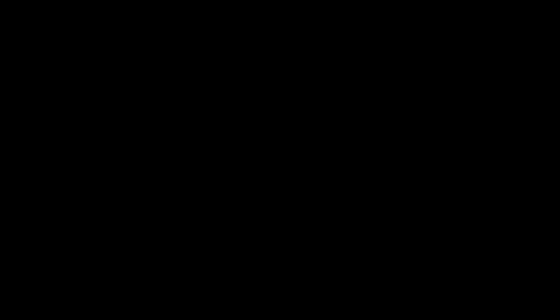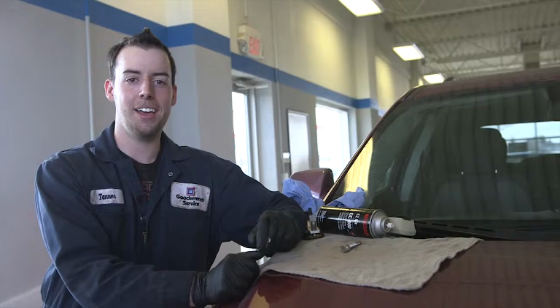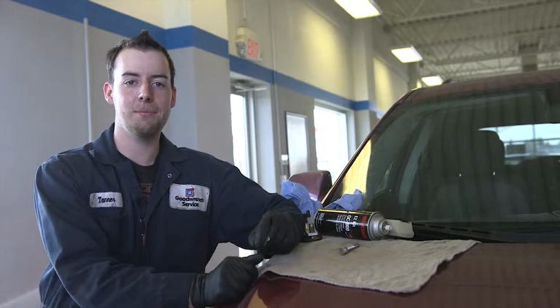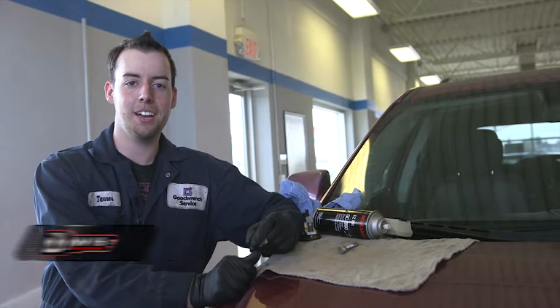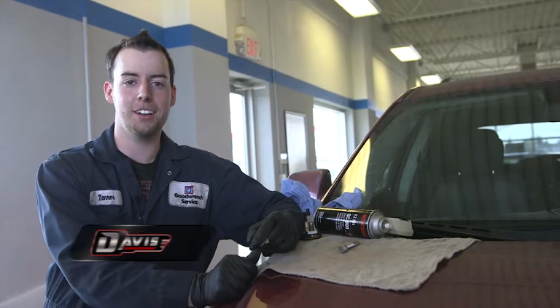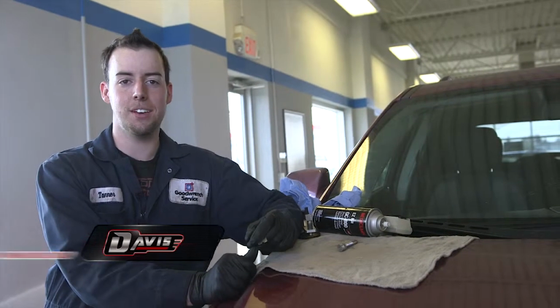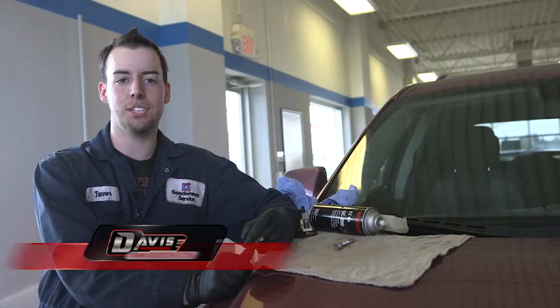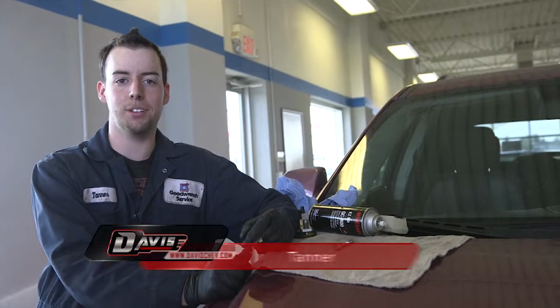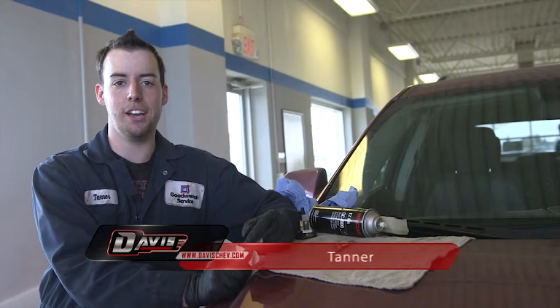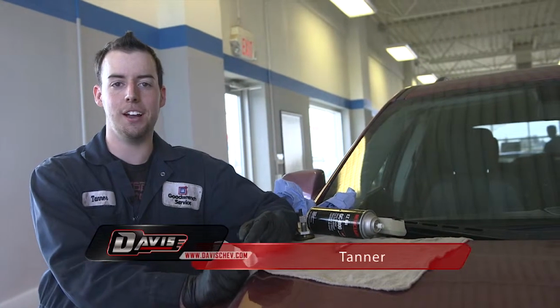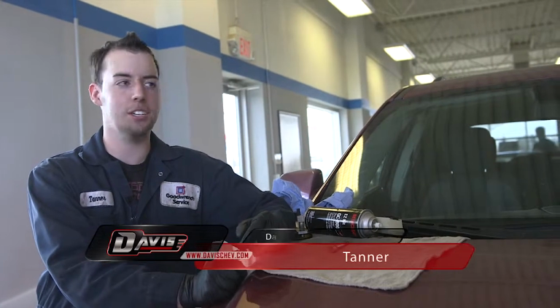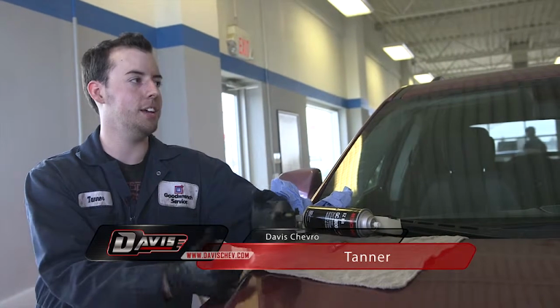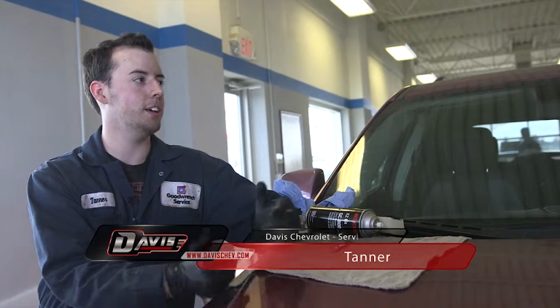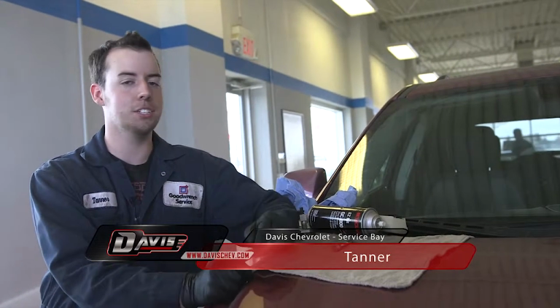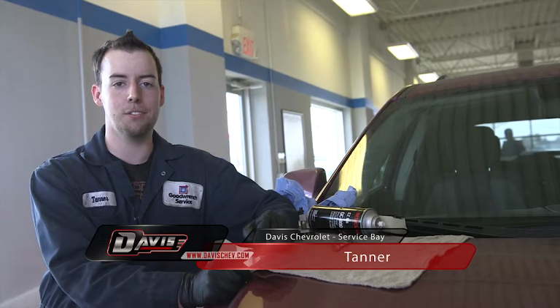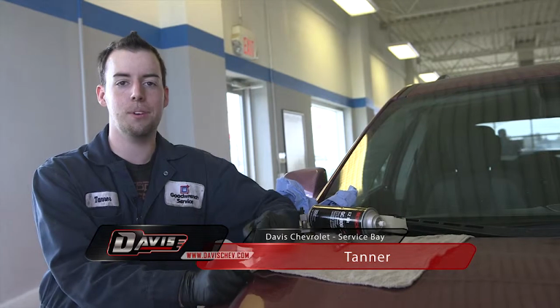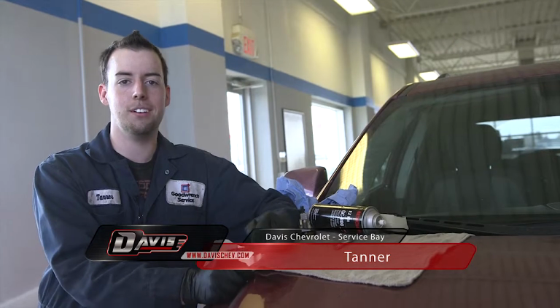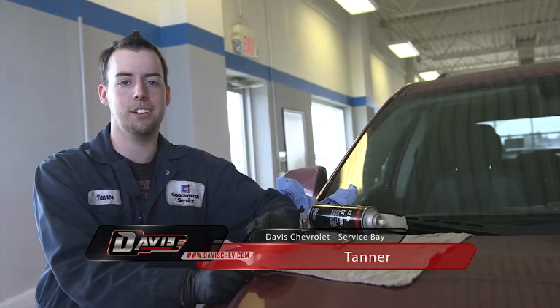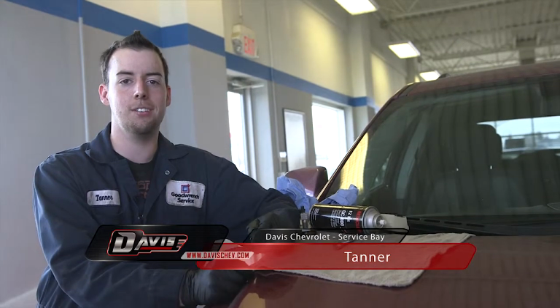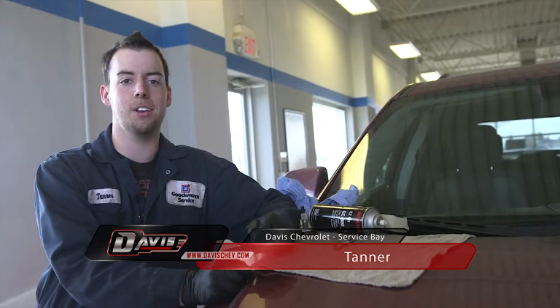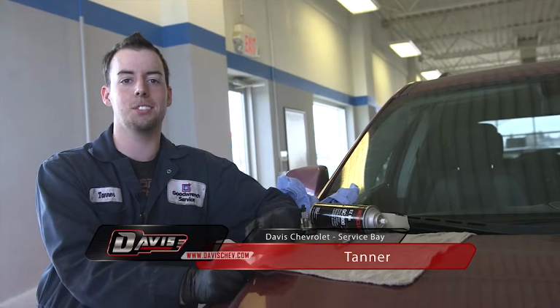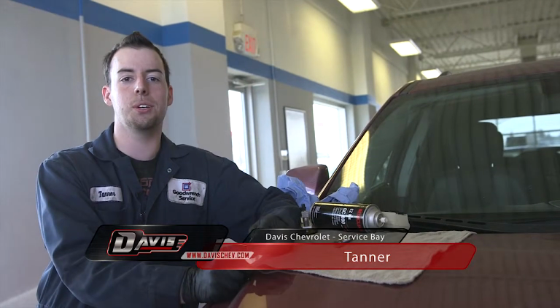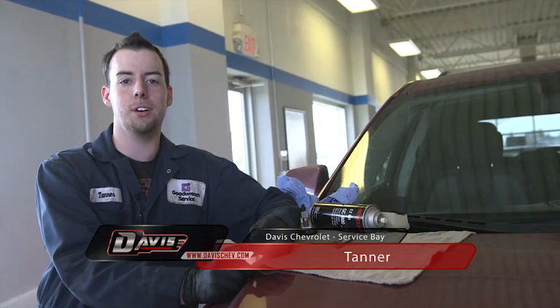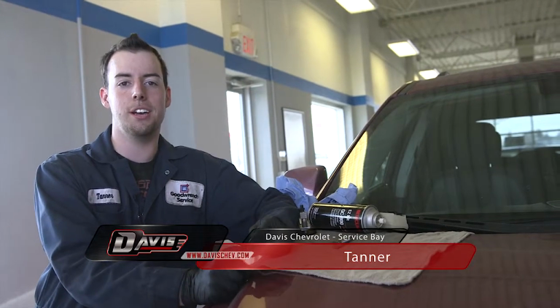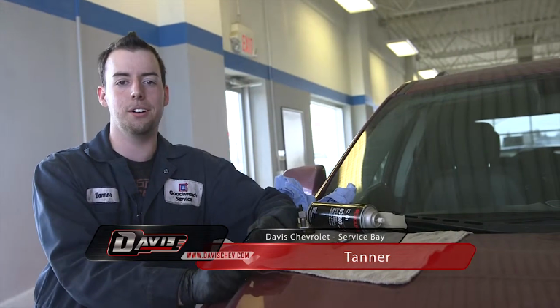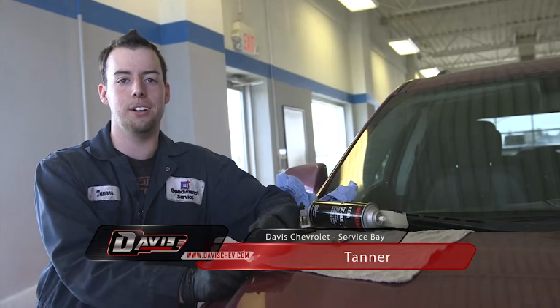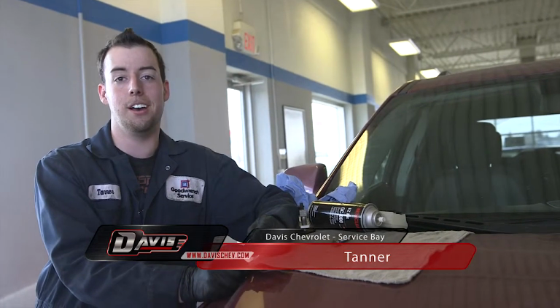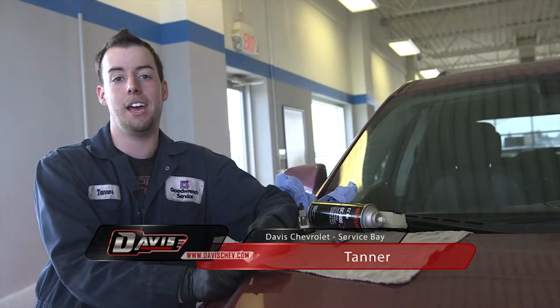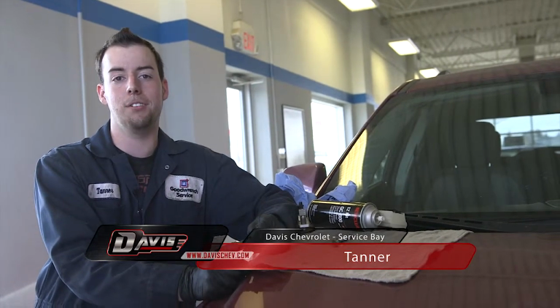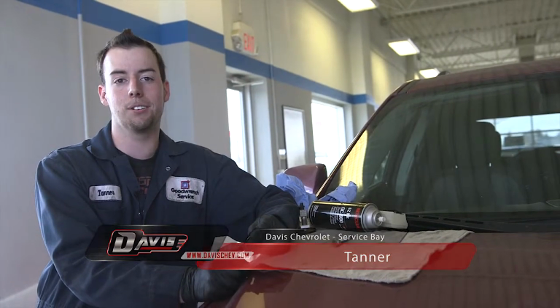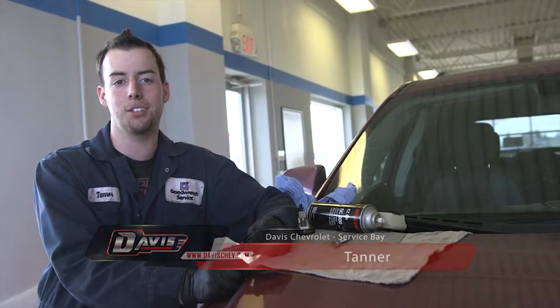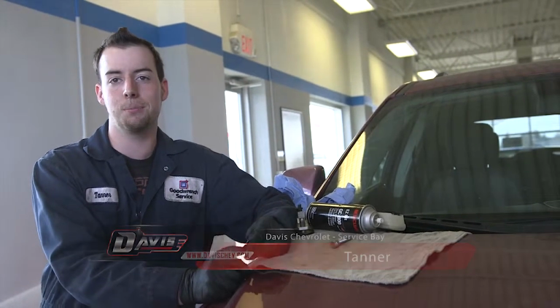Hey, I'm Tanner at Davis Chevrolet Airdrie in the Service Bay, and I'm gonna give you guys a quick rundown on how I fill rock chips.